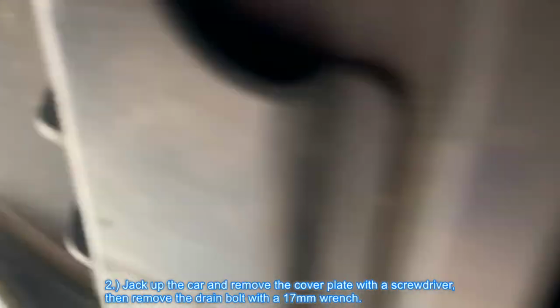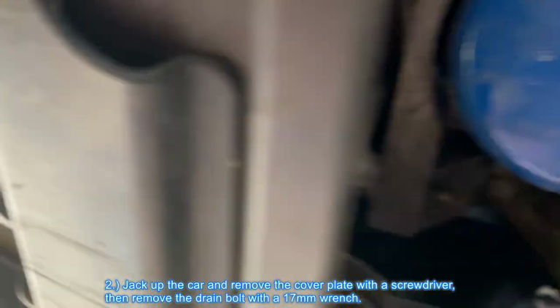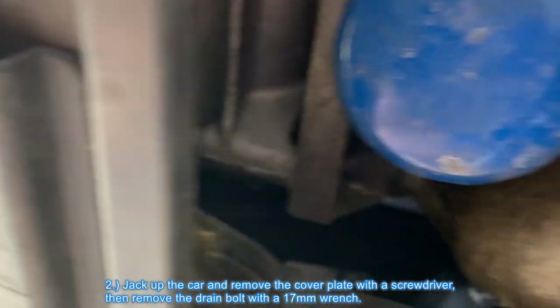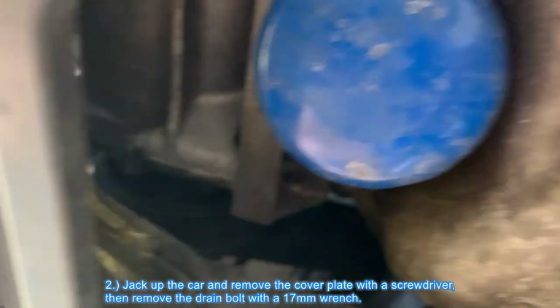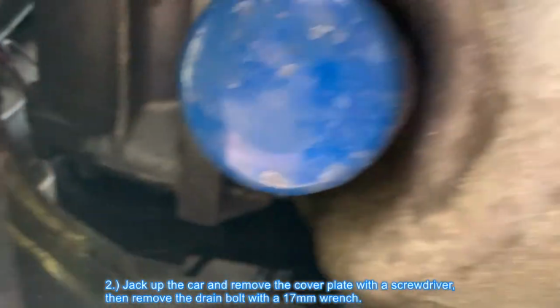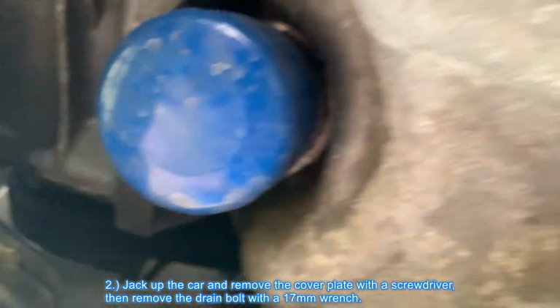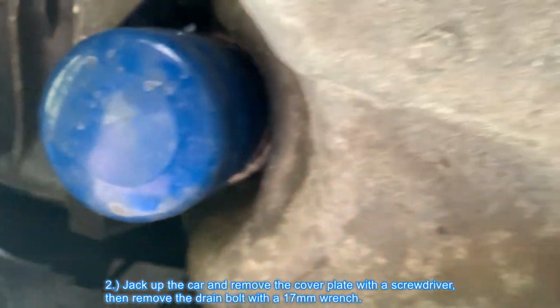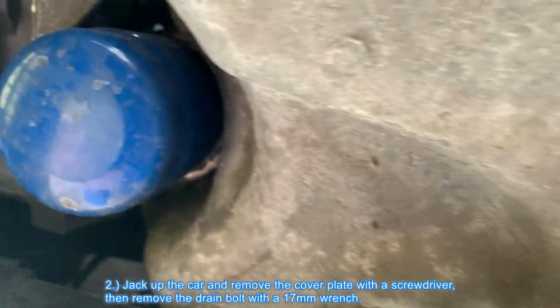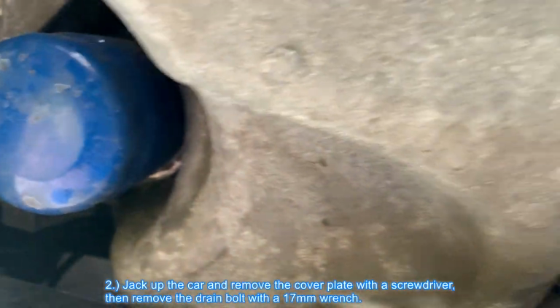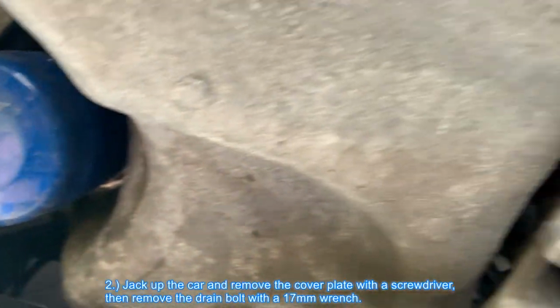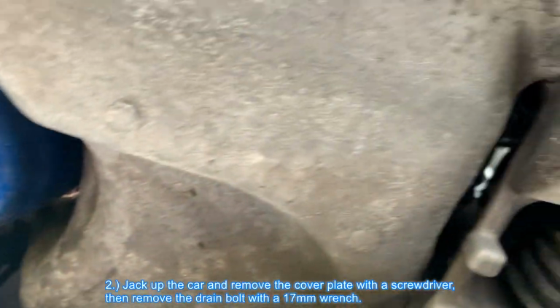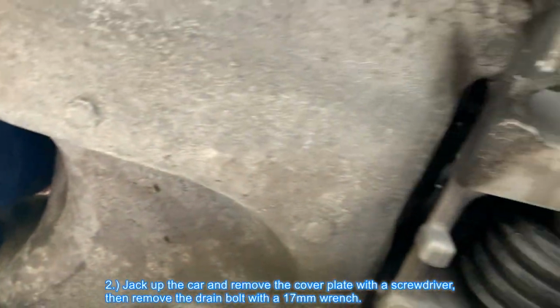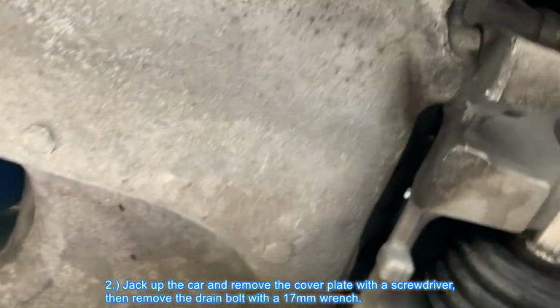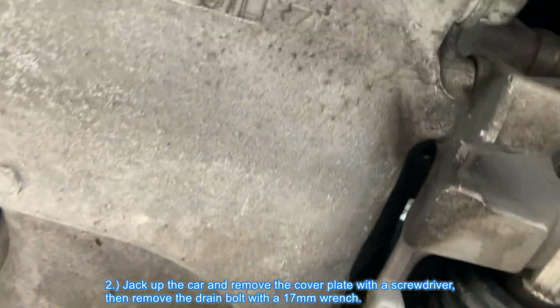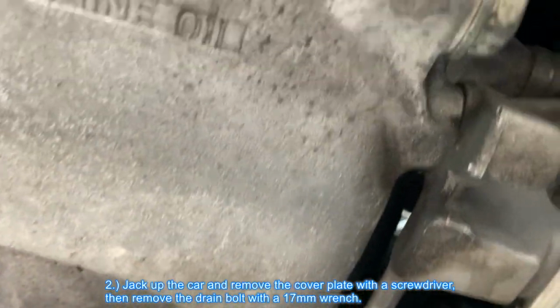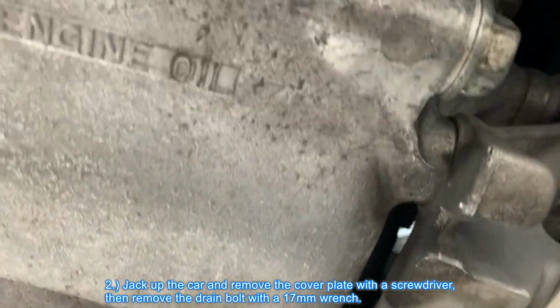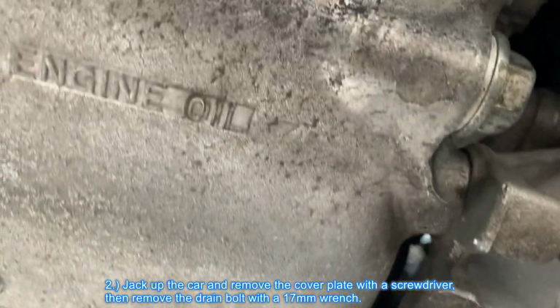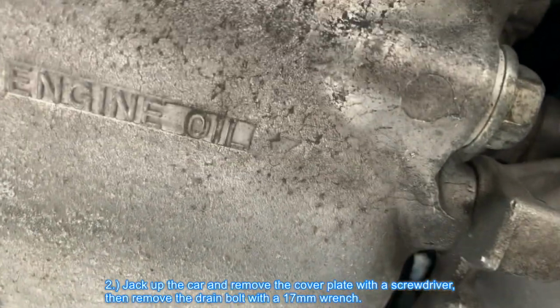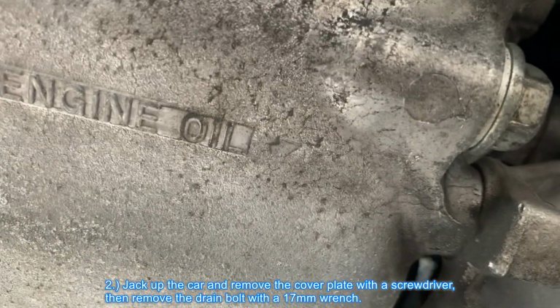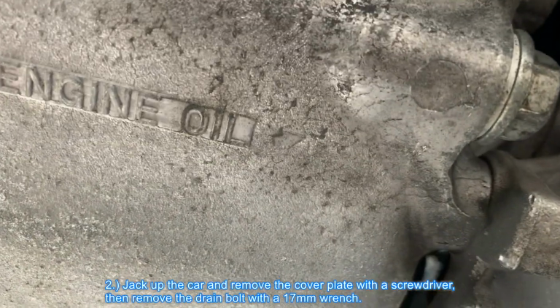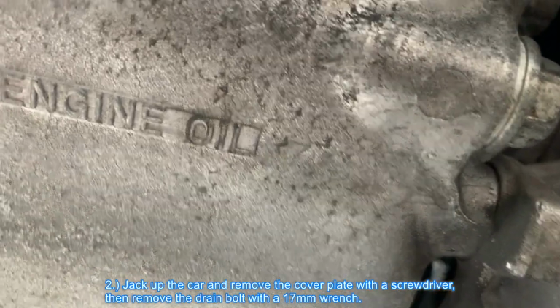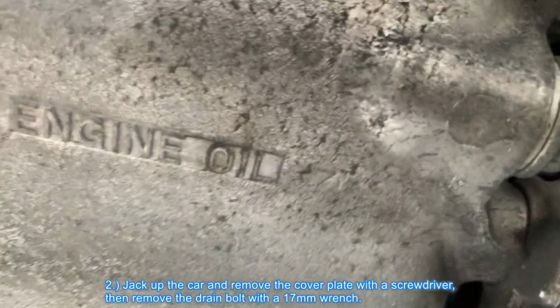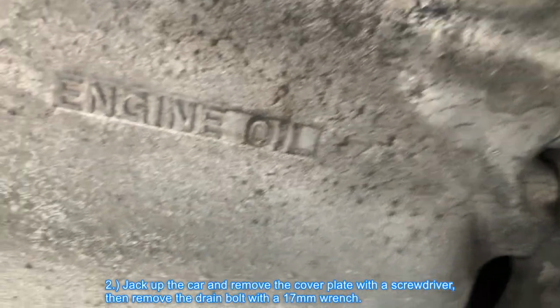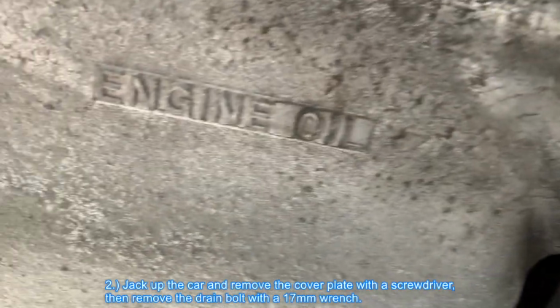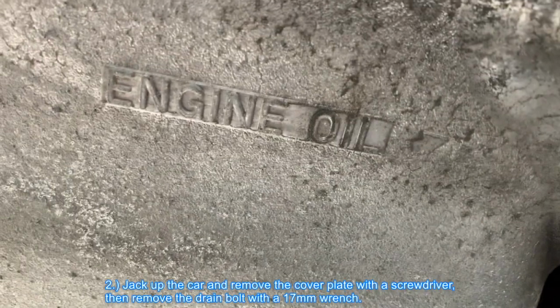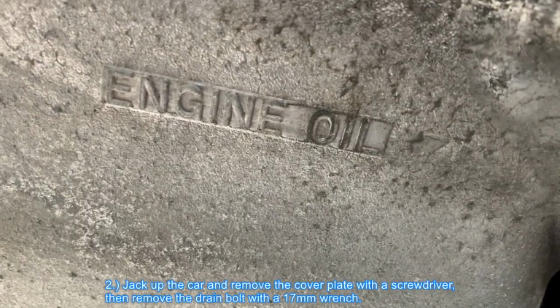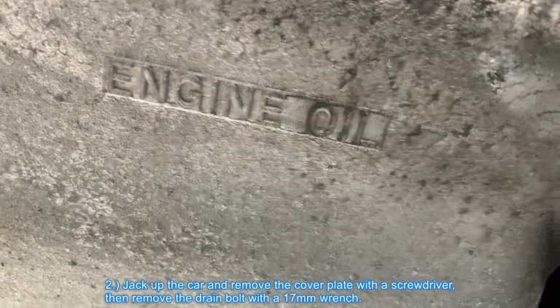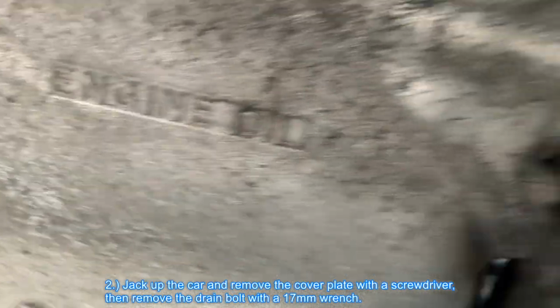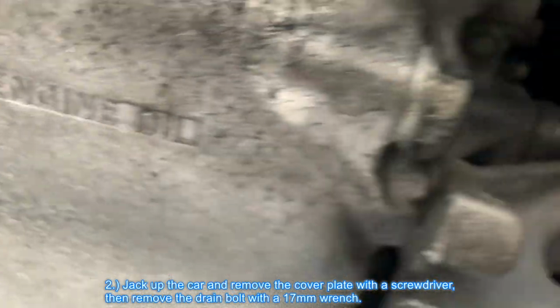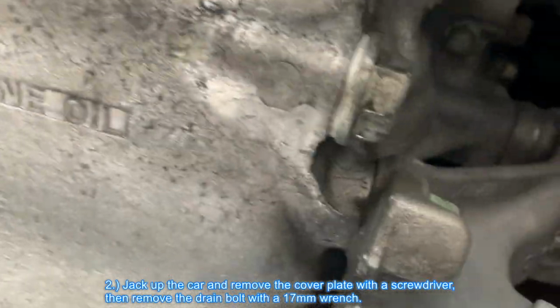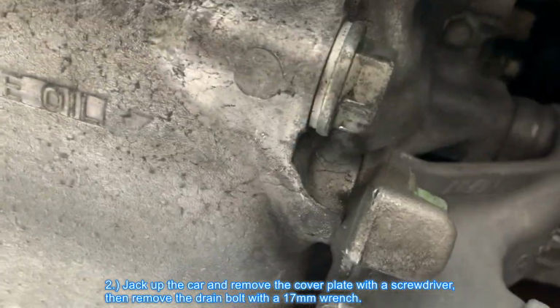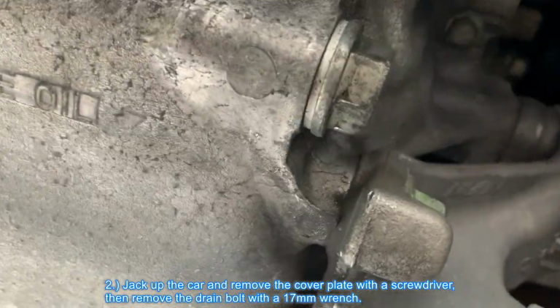Jack up the car and remove the cover plate with a screwdriver, then remove the drain bolt with a 17 millimeter.